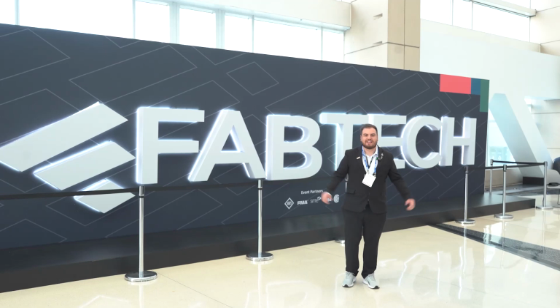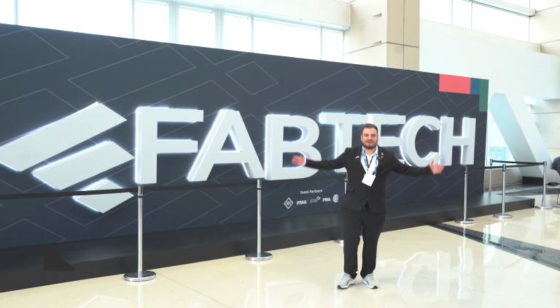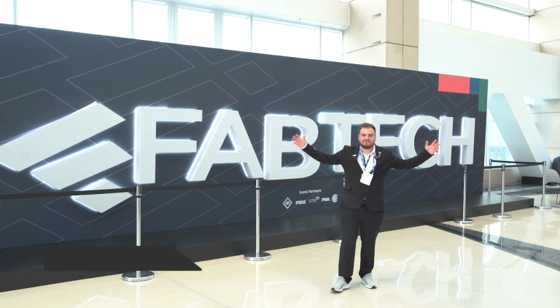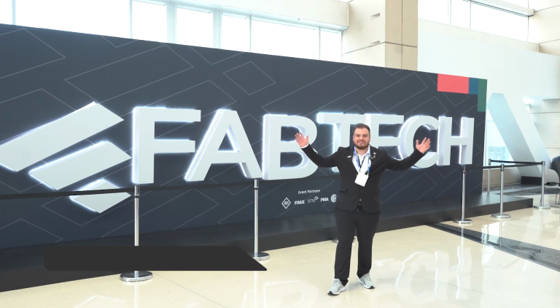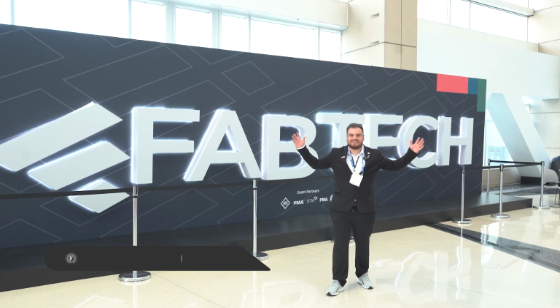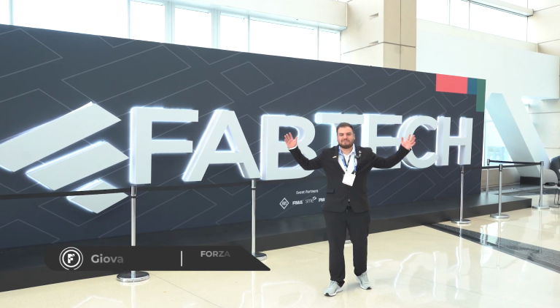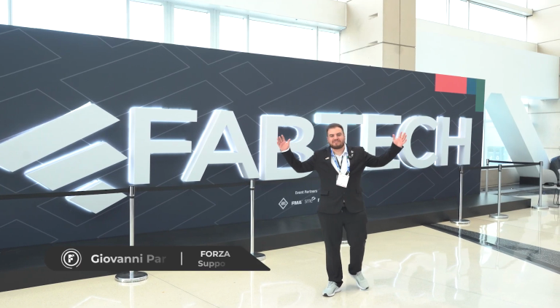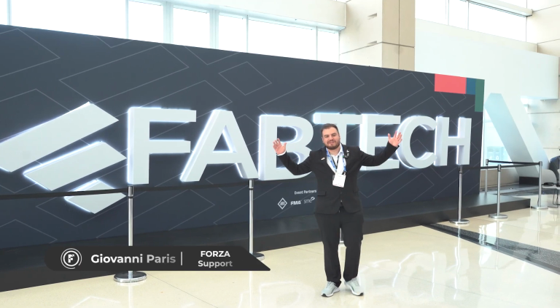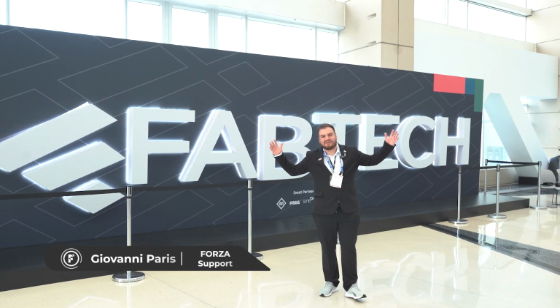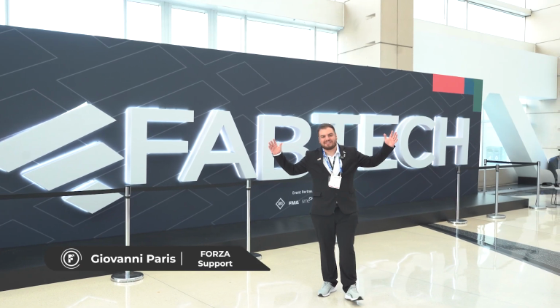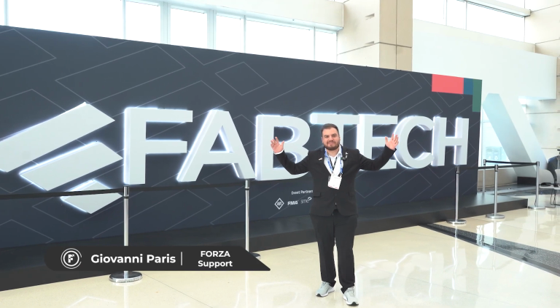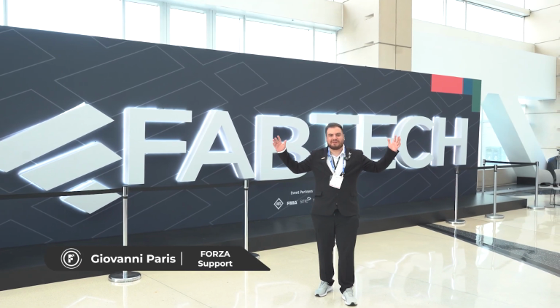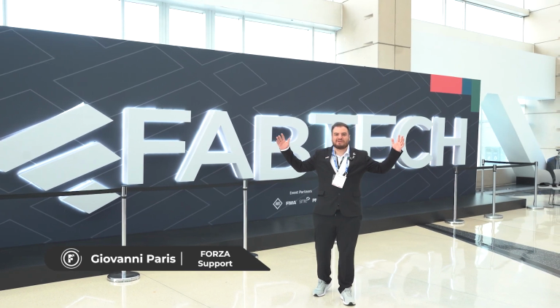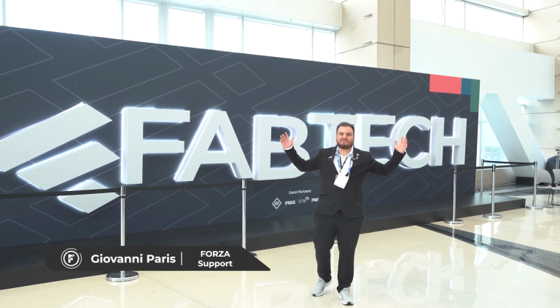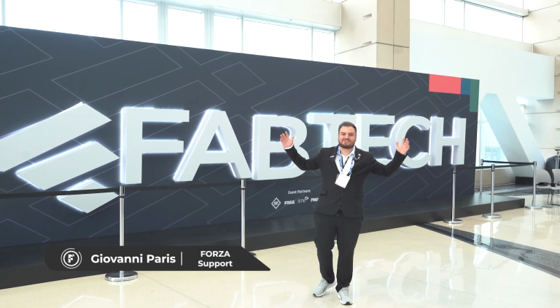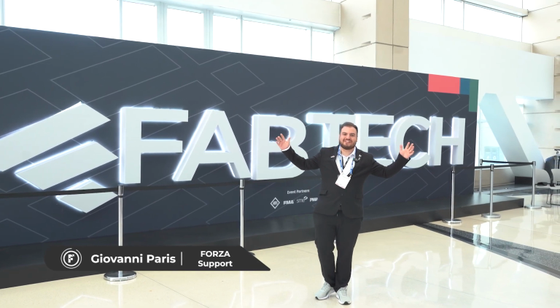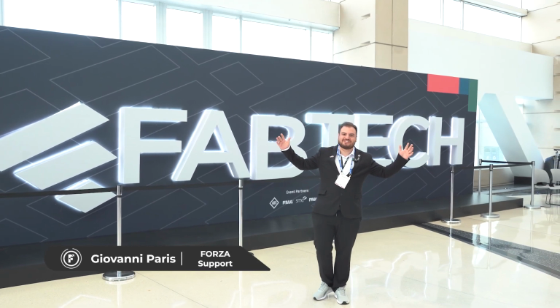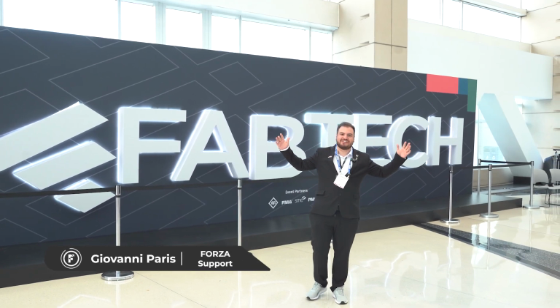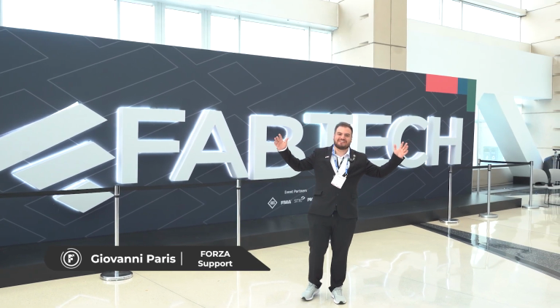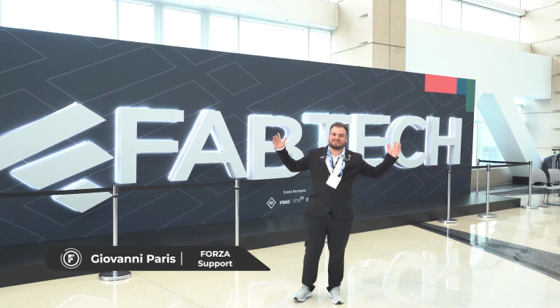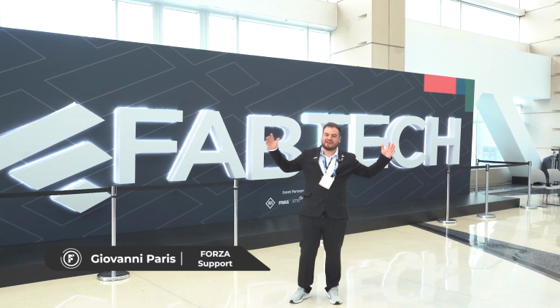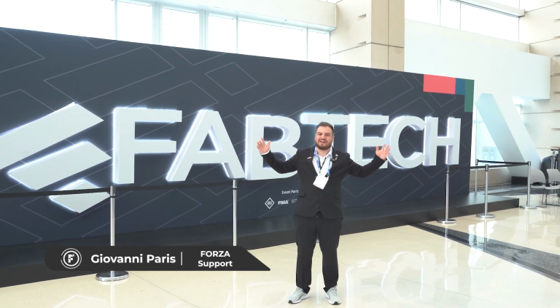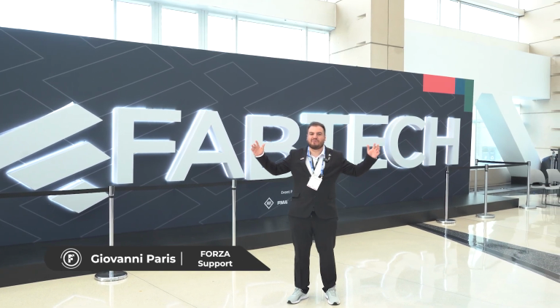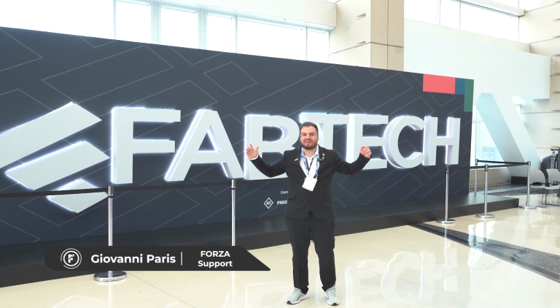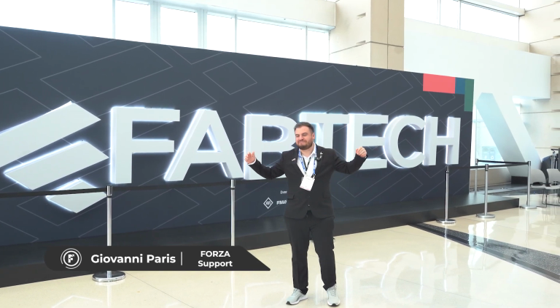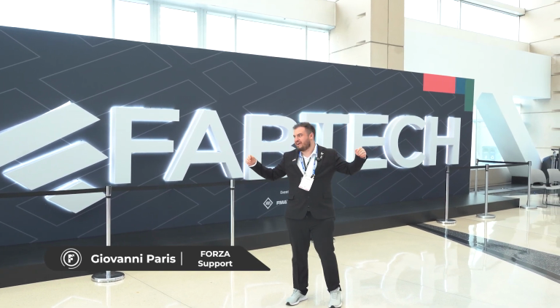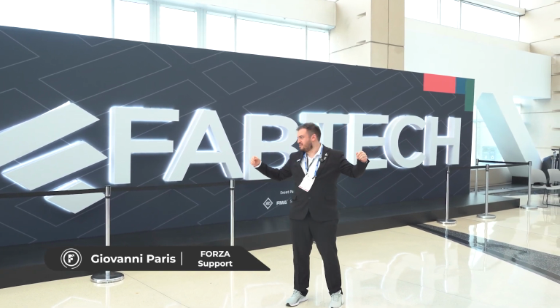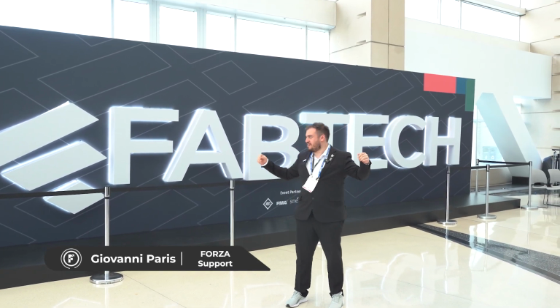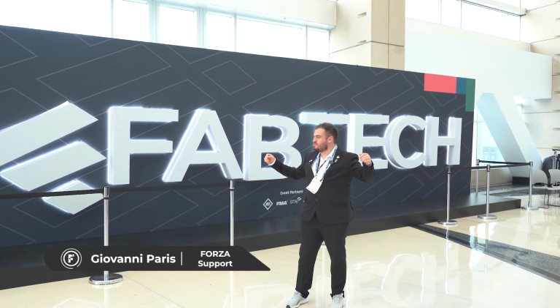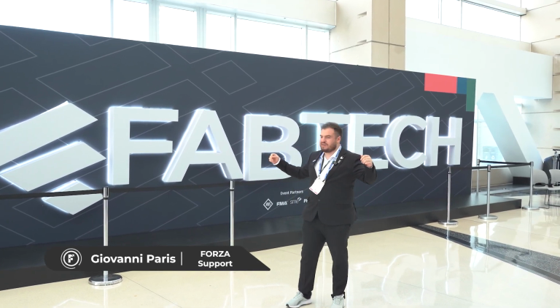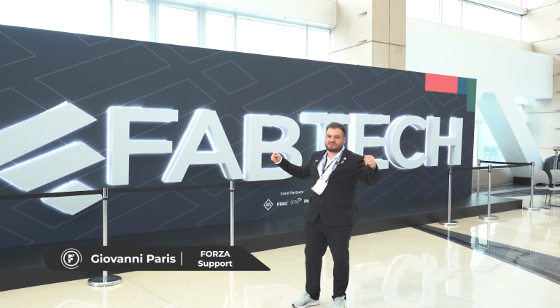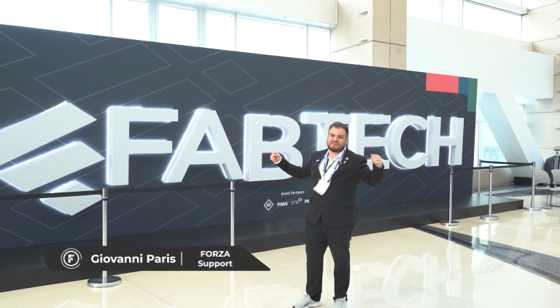Hello everyone! I'm Giovanni Paris. I'm here with Forza Laser and right now we're at Fabtech 2025.